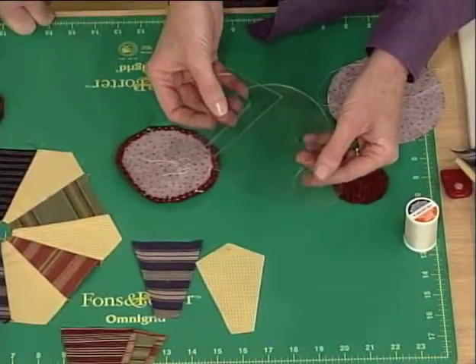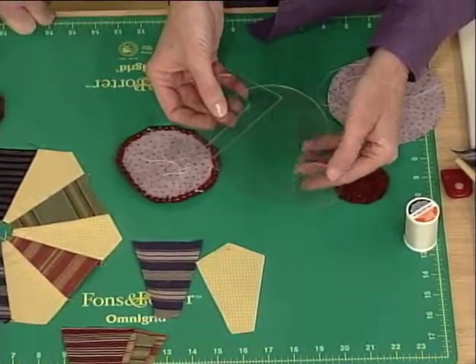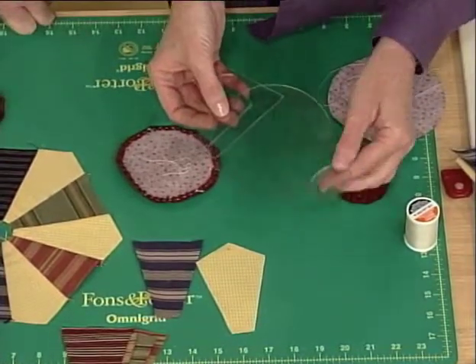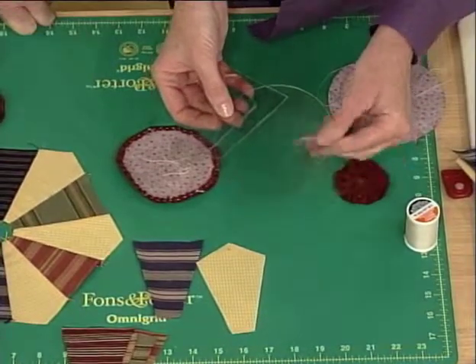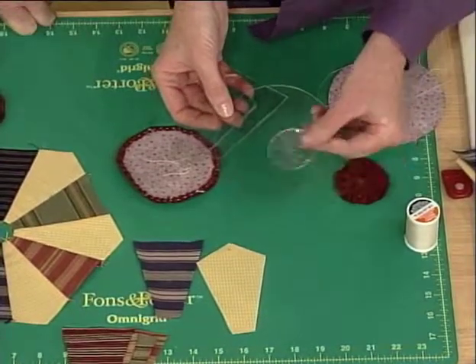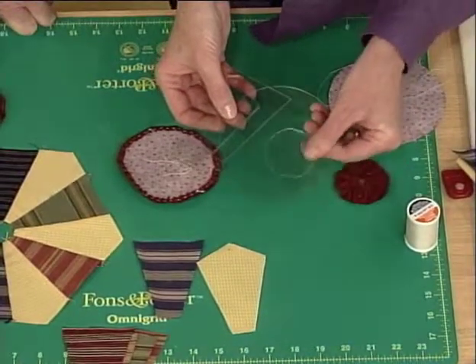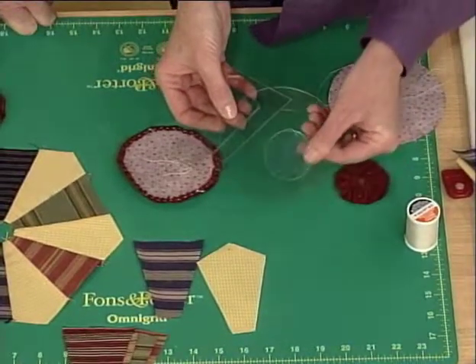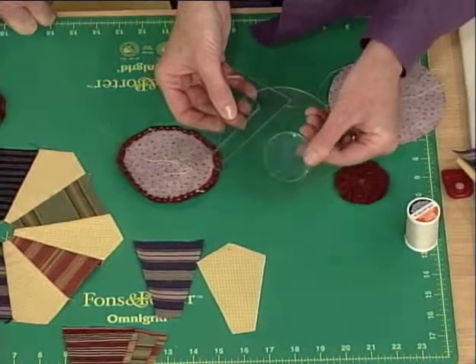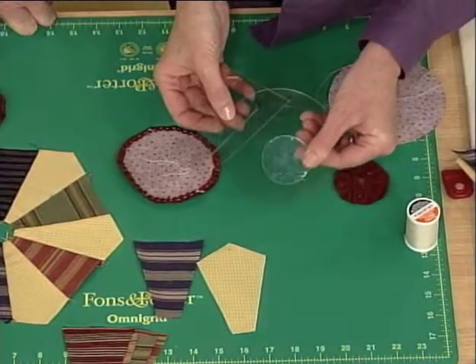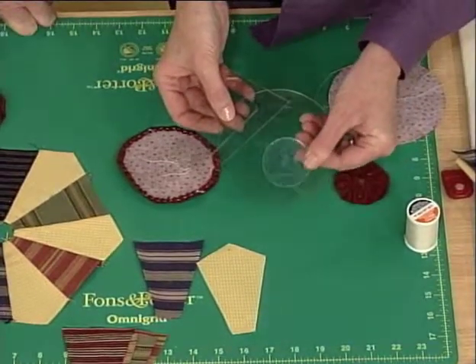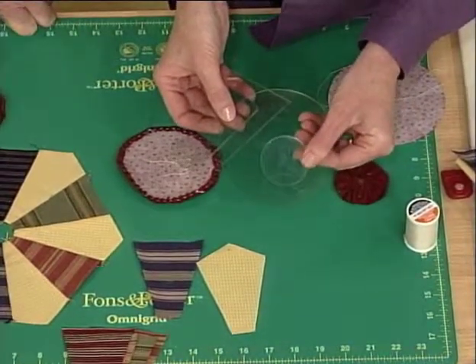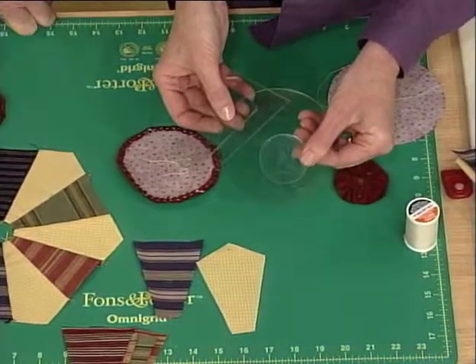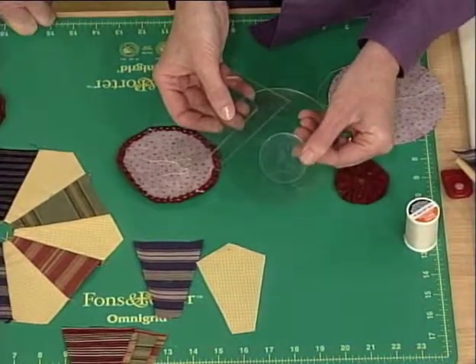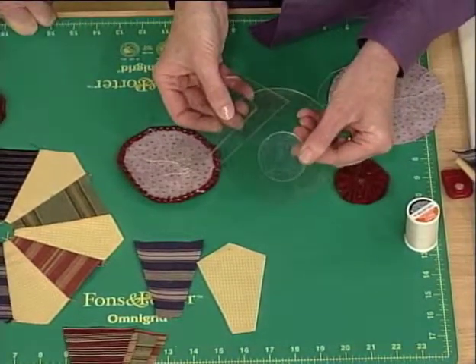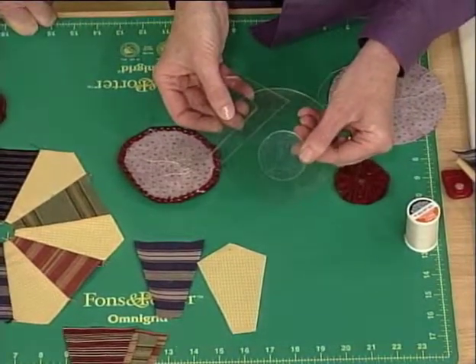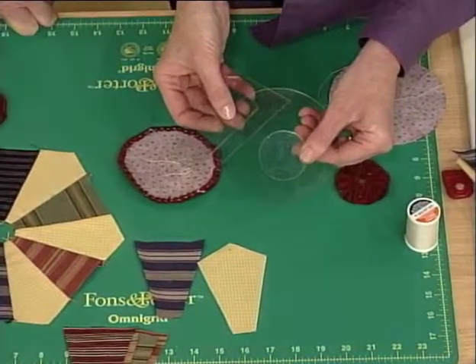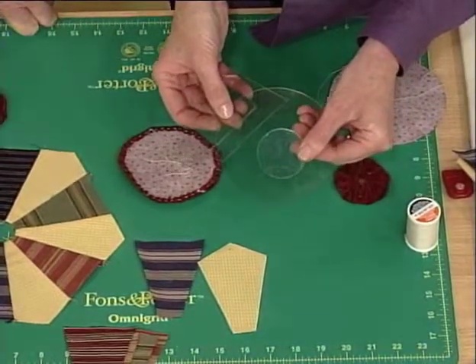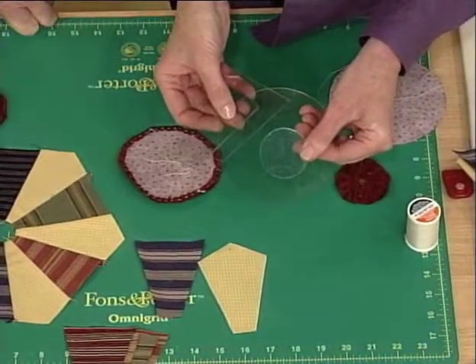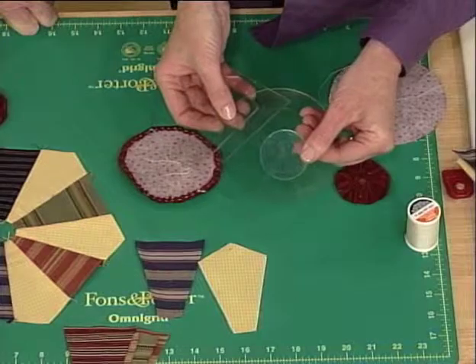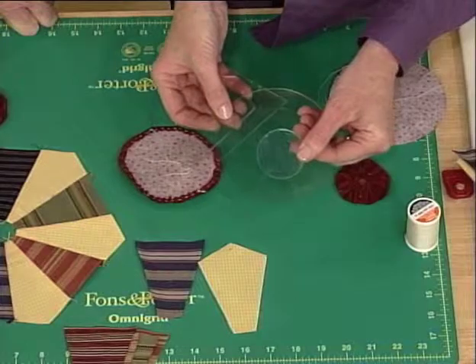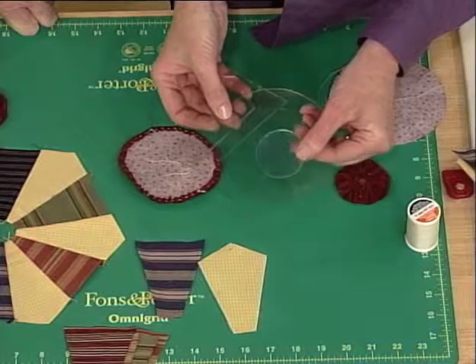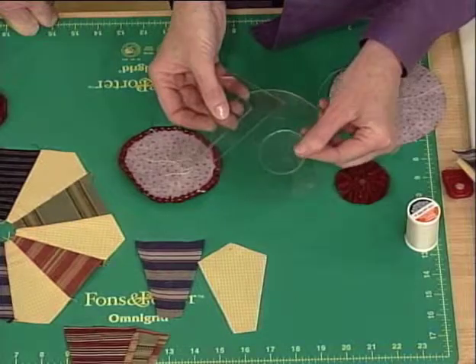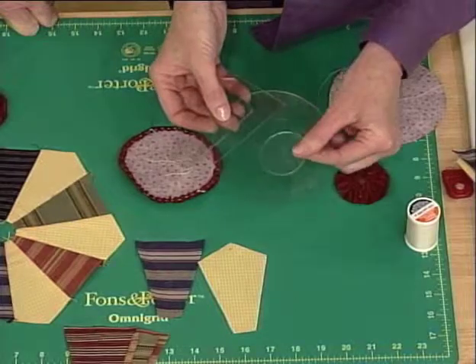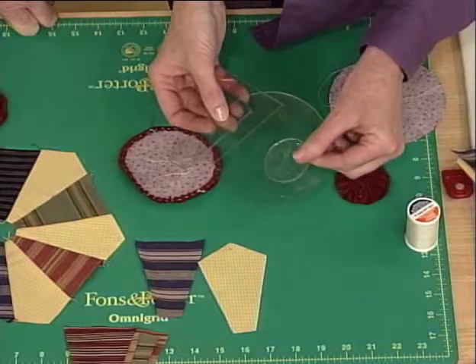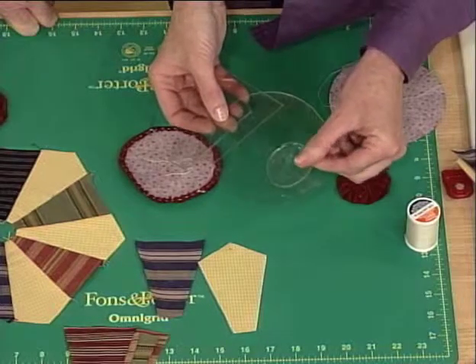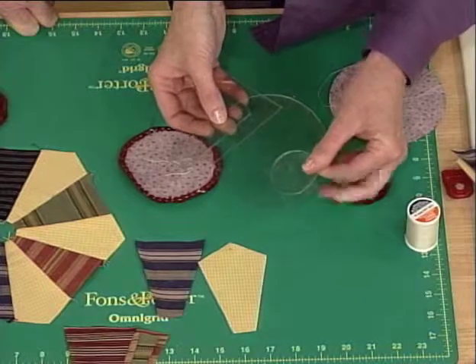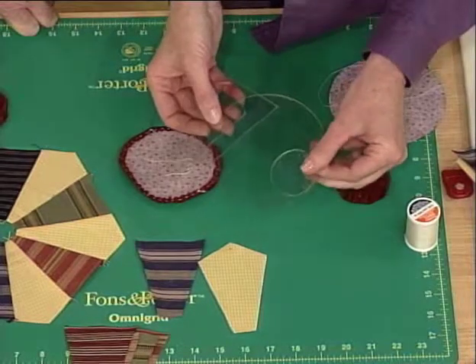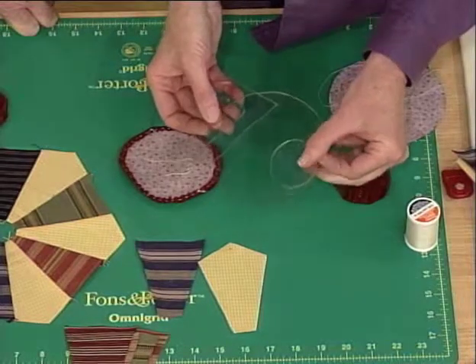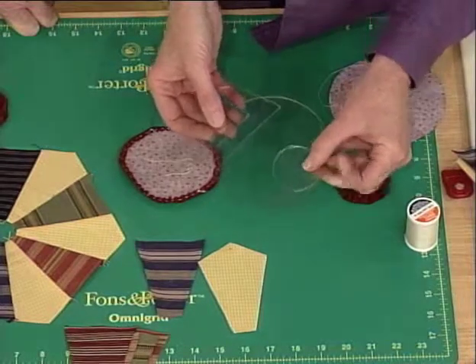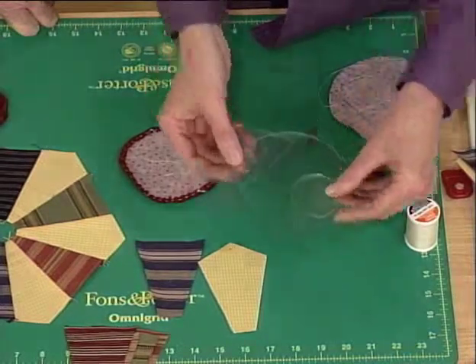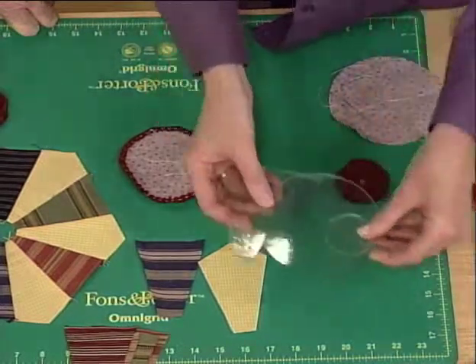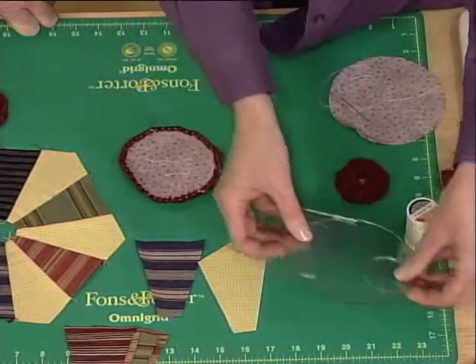Or if you're using the little circles to cover up that hole, you use the smaller of the circles in the template set.